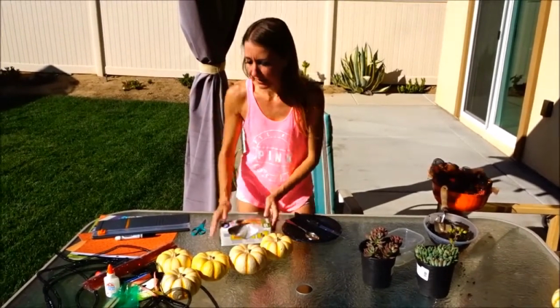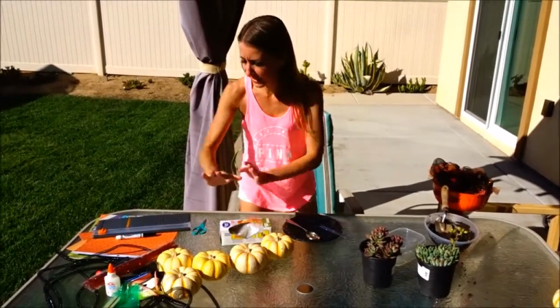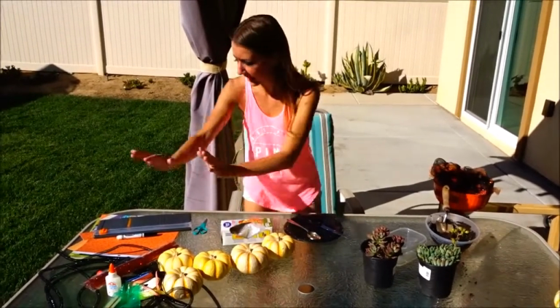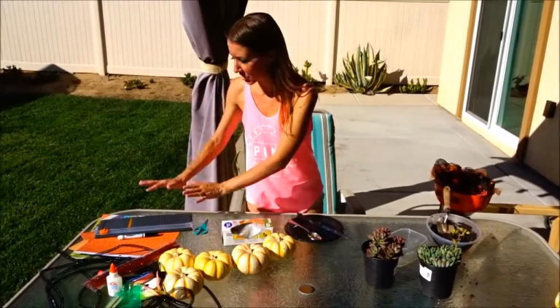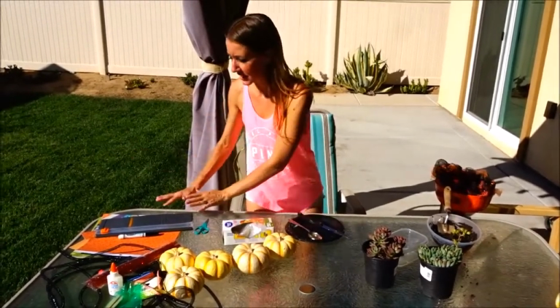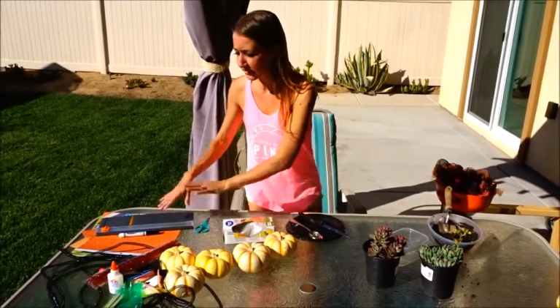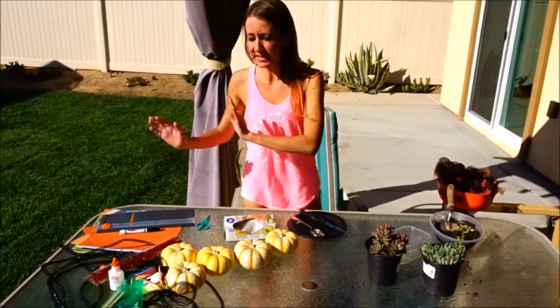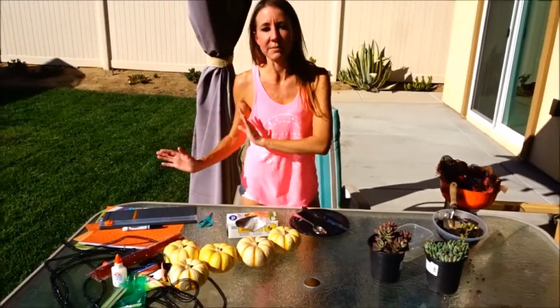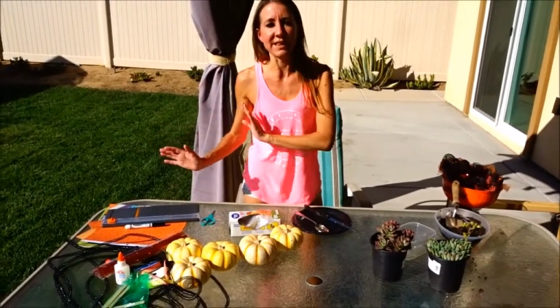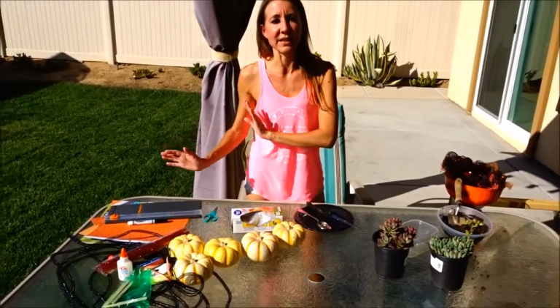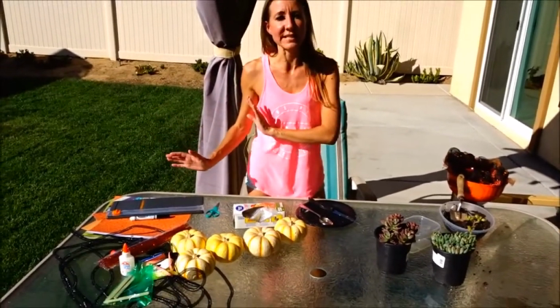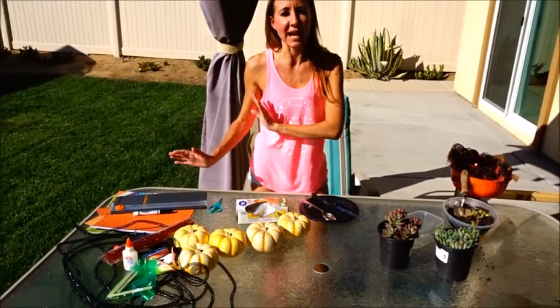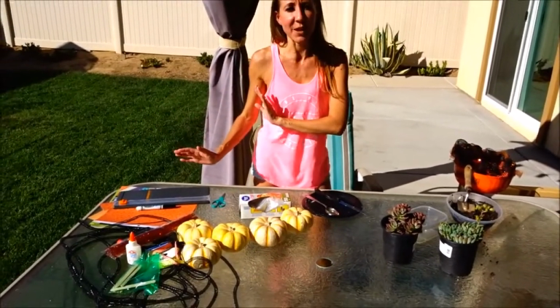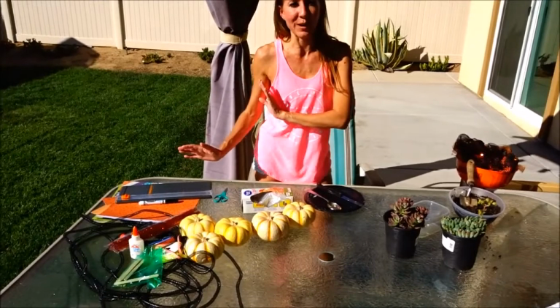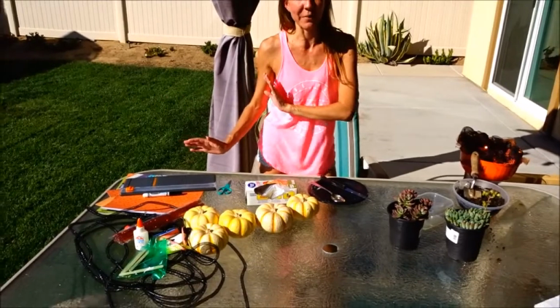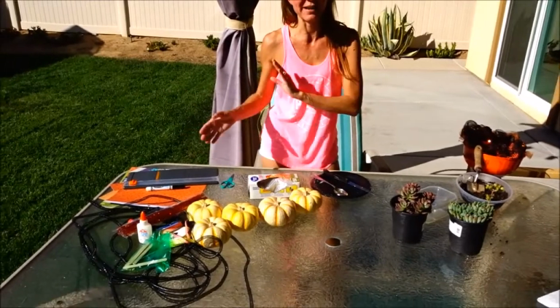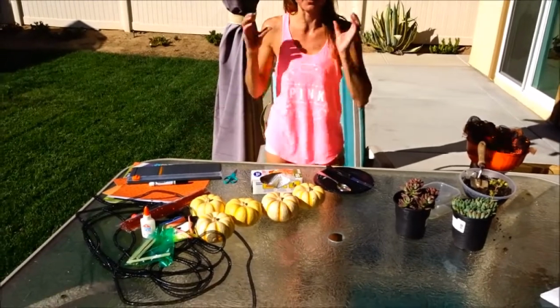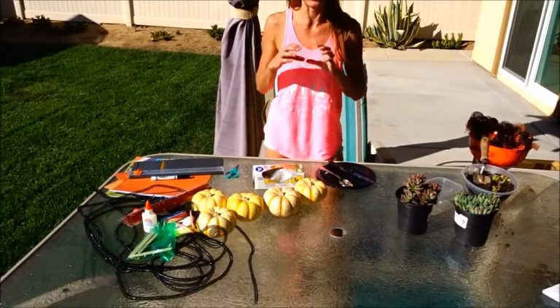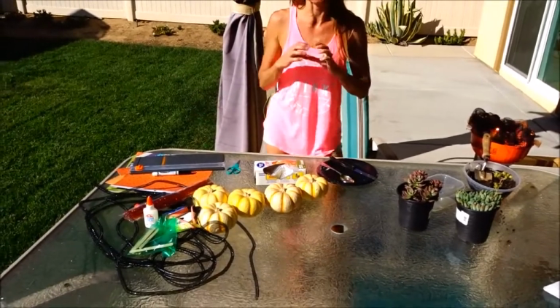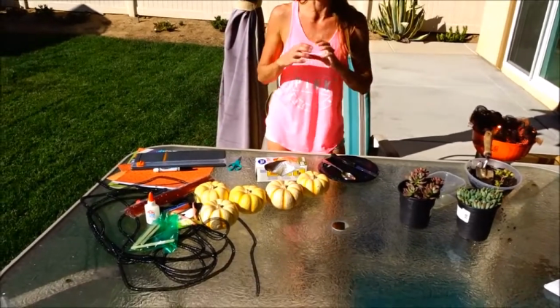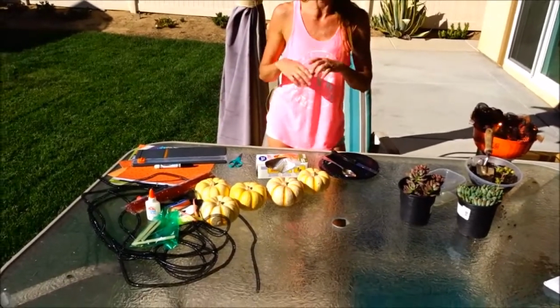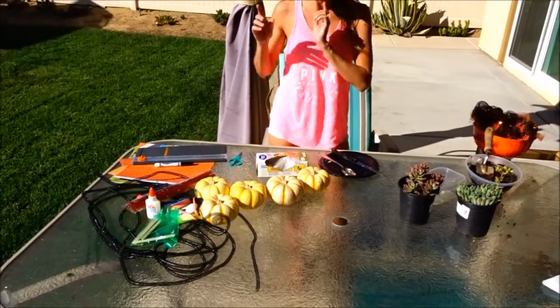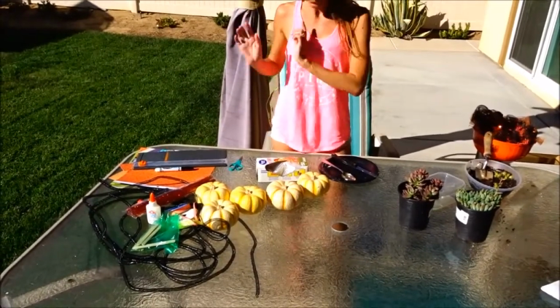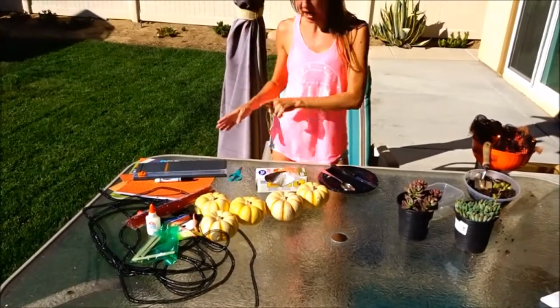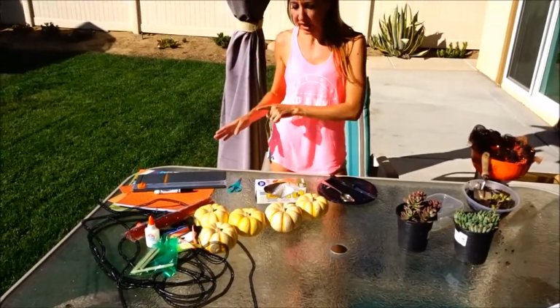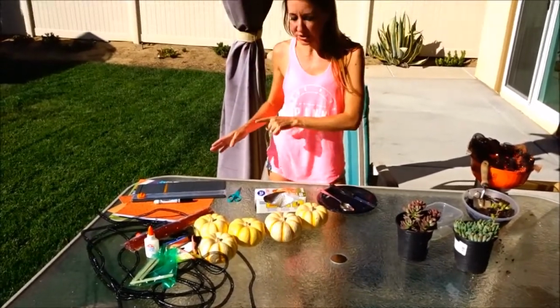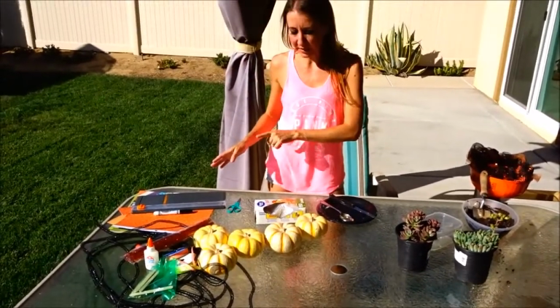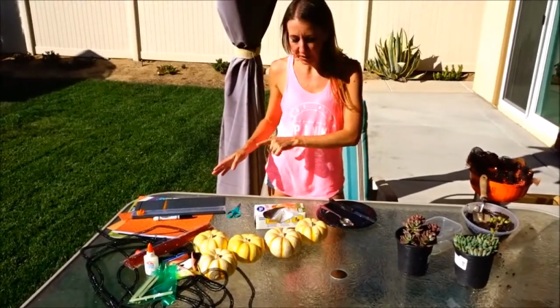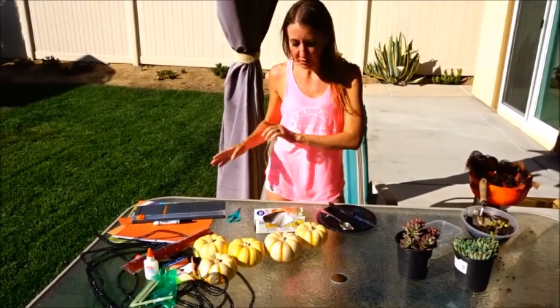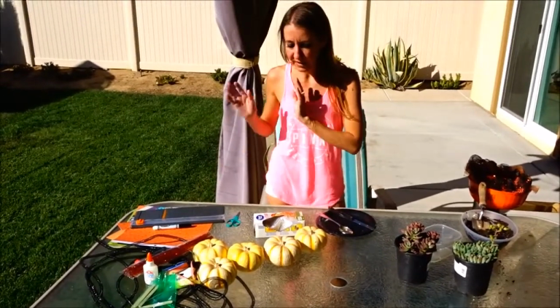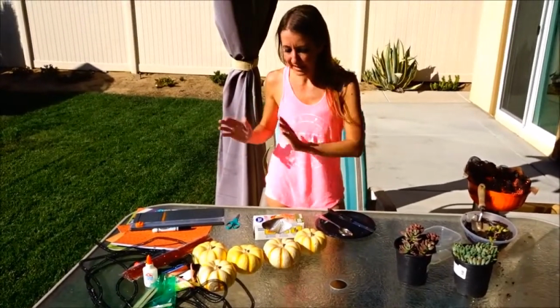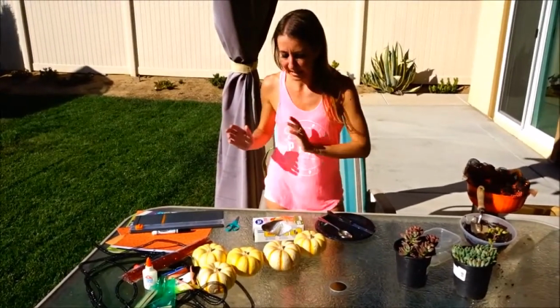This extra stuff is to make the little sign that we're going to make to put names on. I'll talk to you about those next.